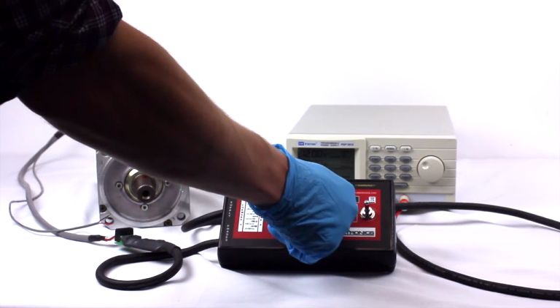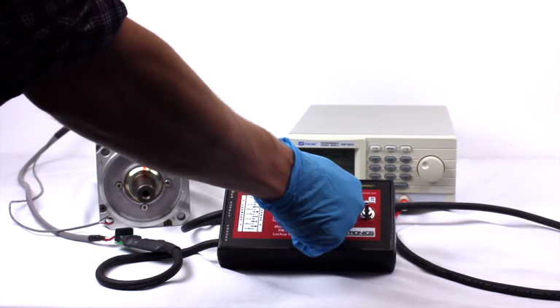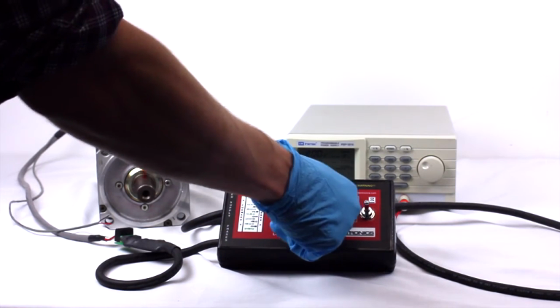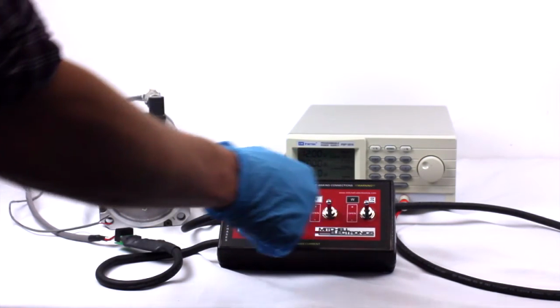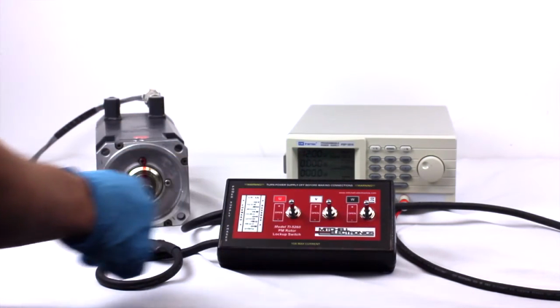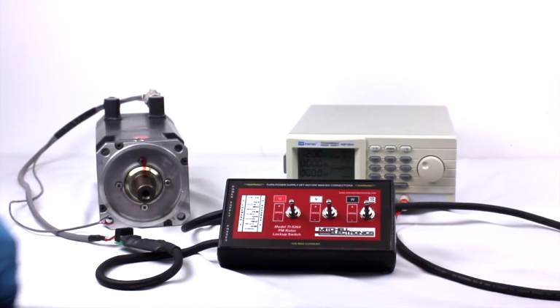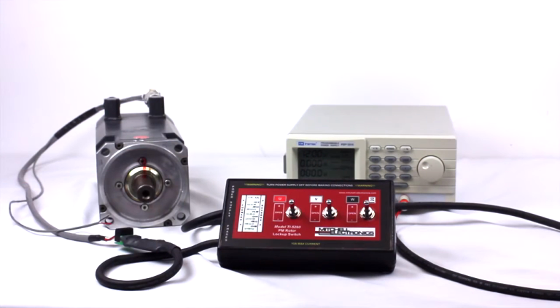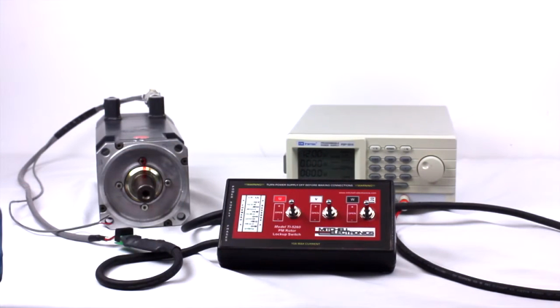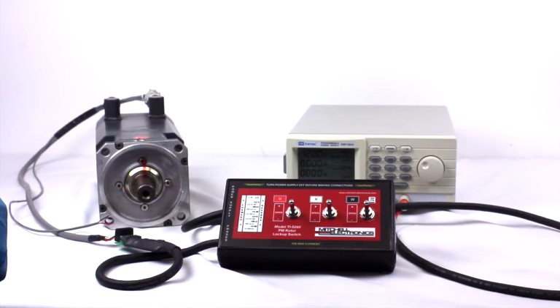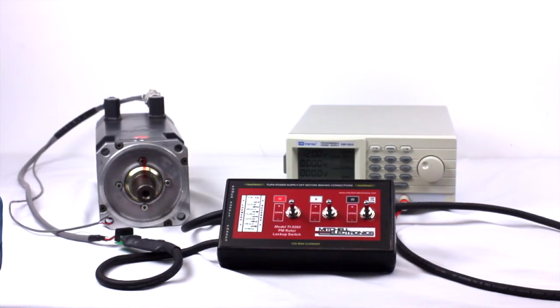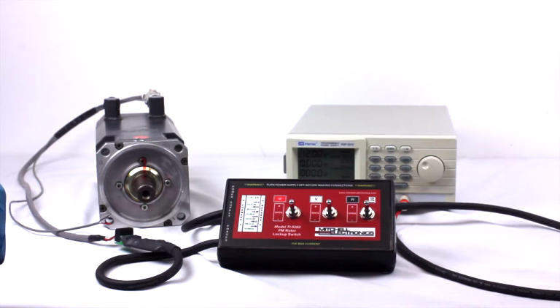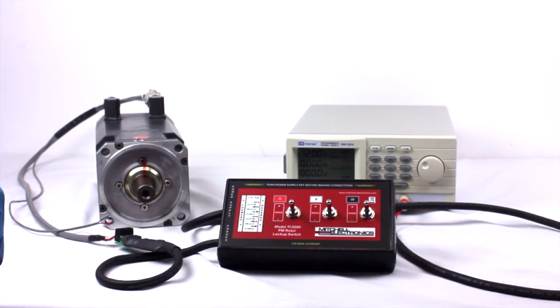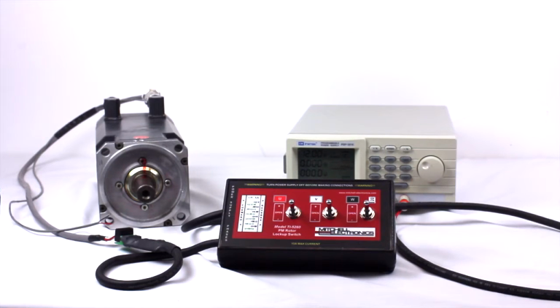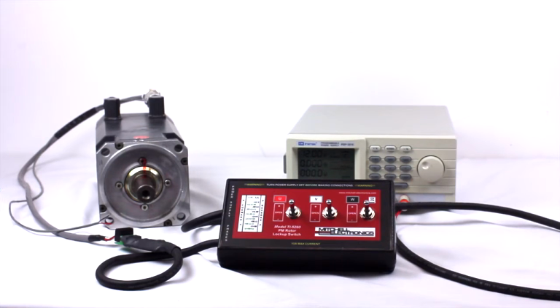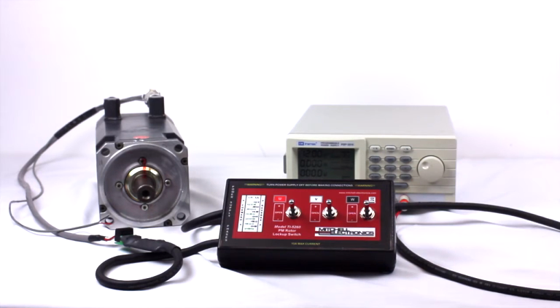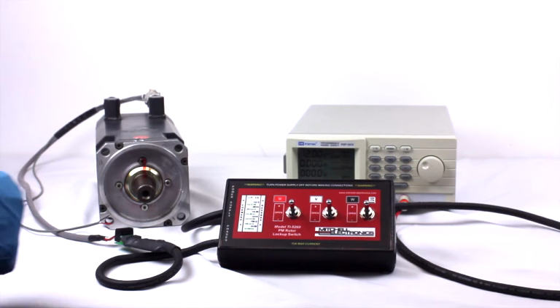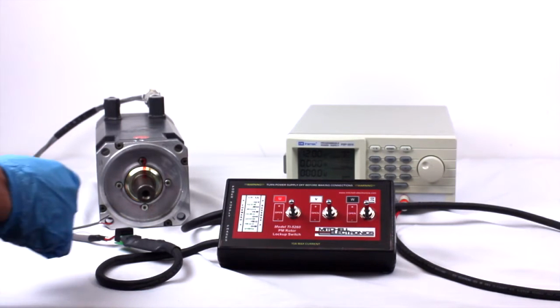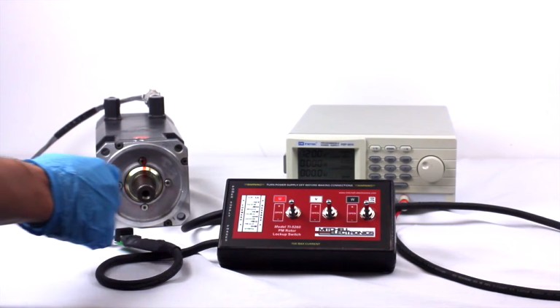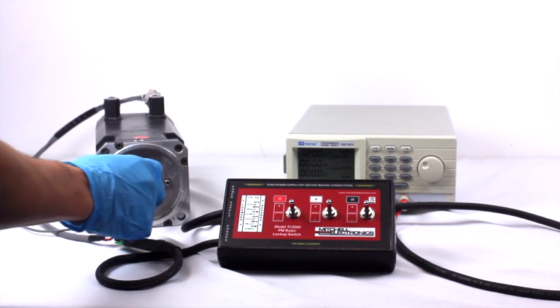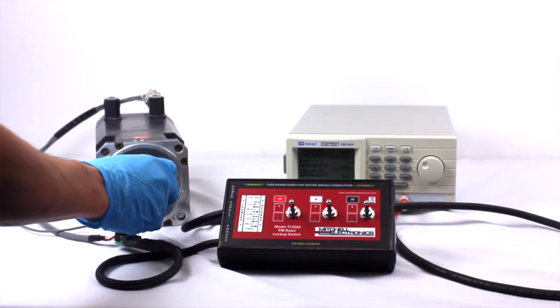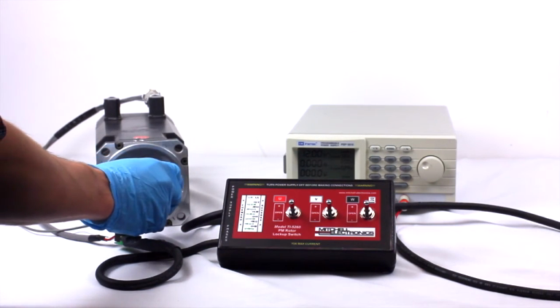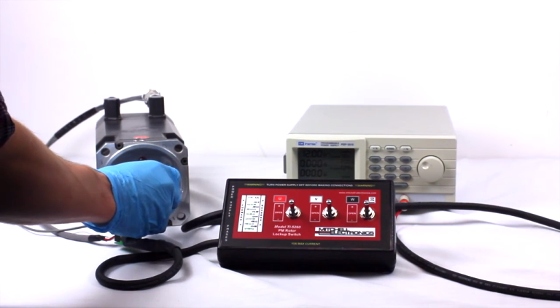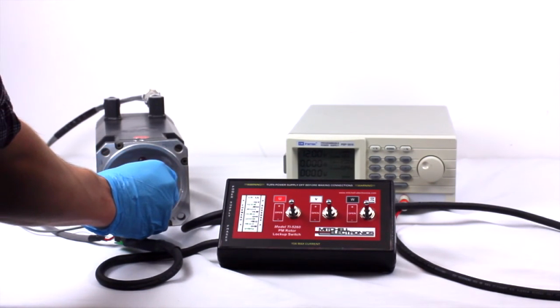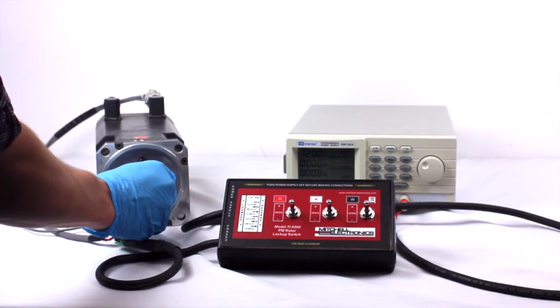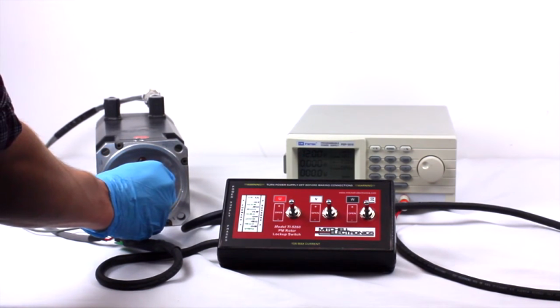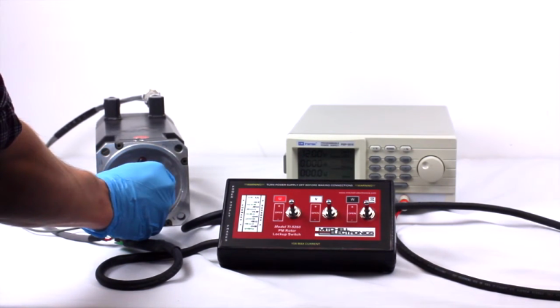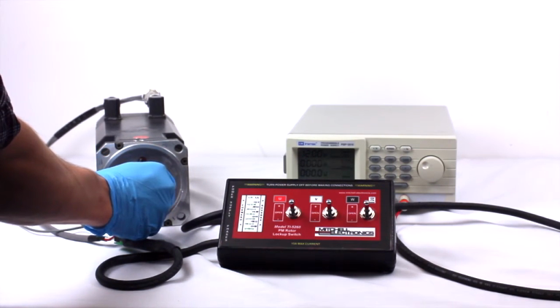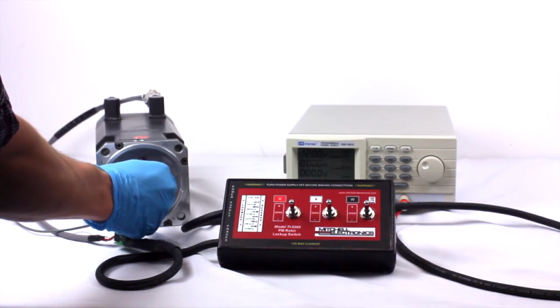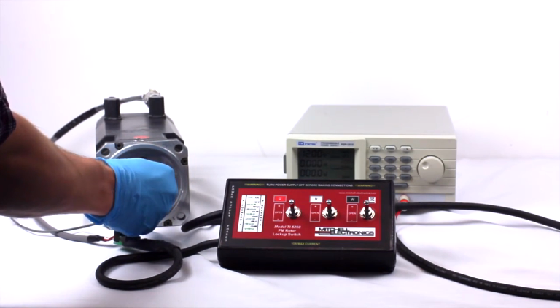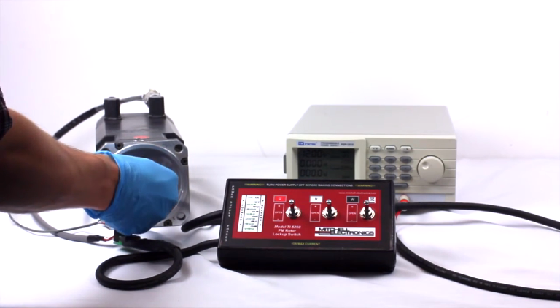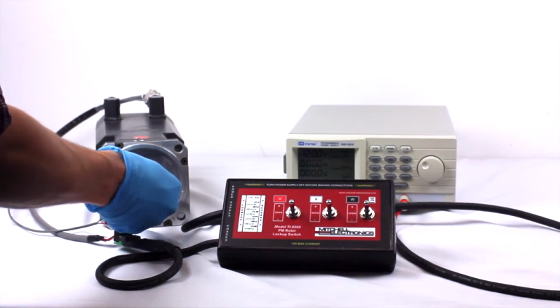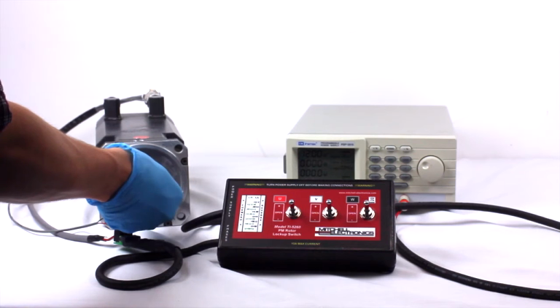Unlock the switches, rotate the motor shaft slightly, and find all possible plus U minus V locations around the motor.